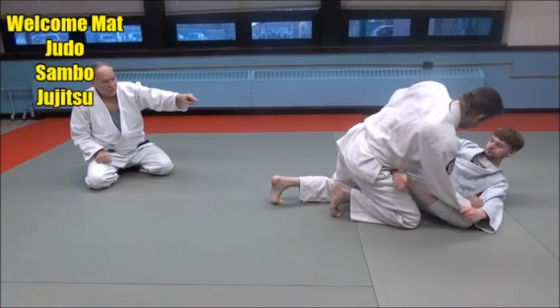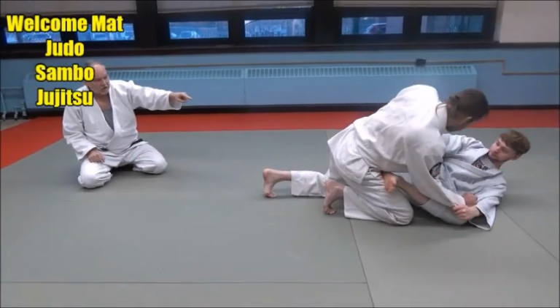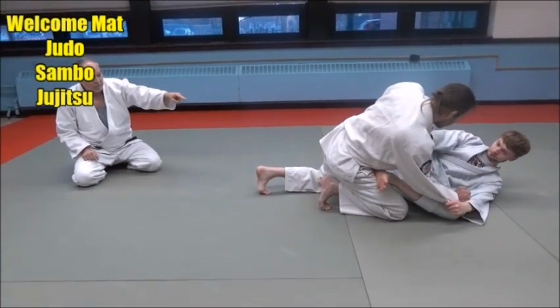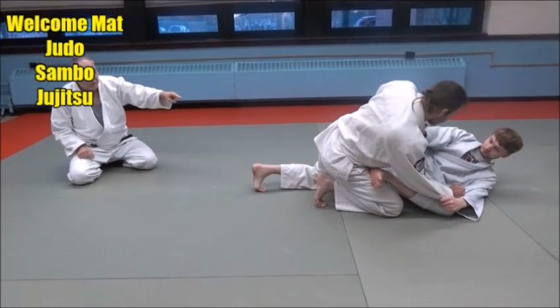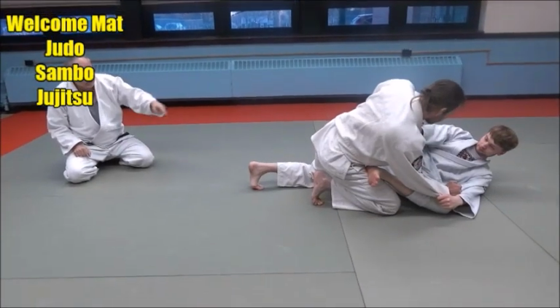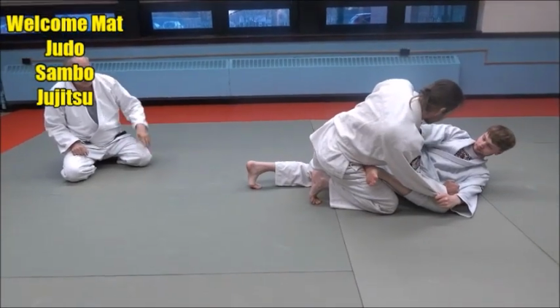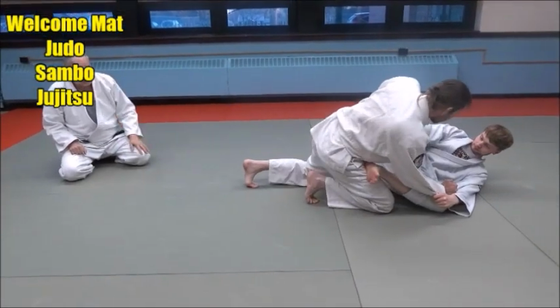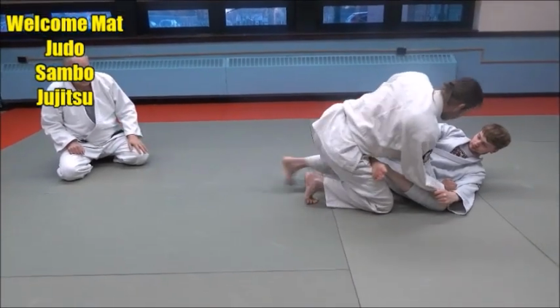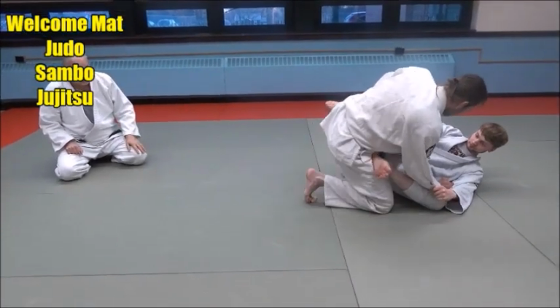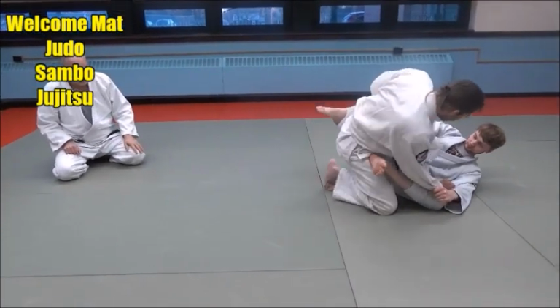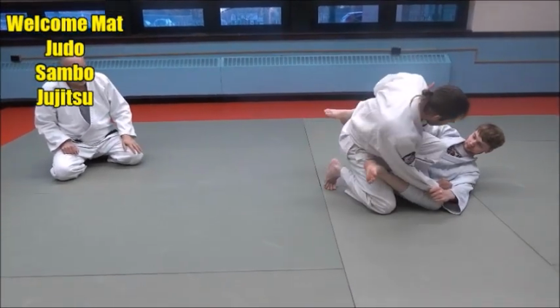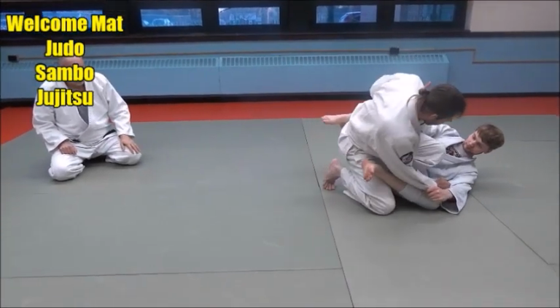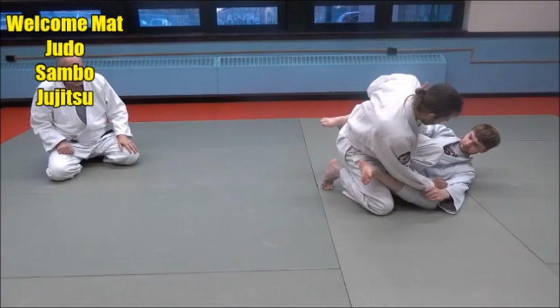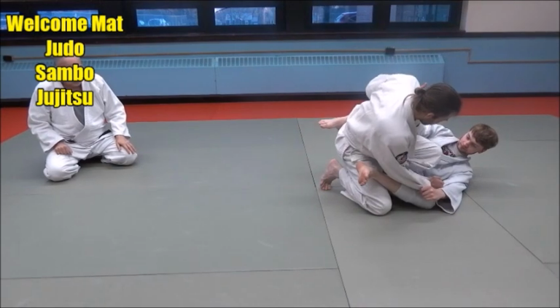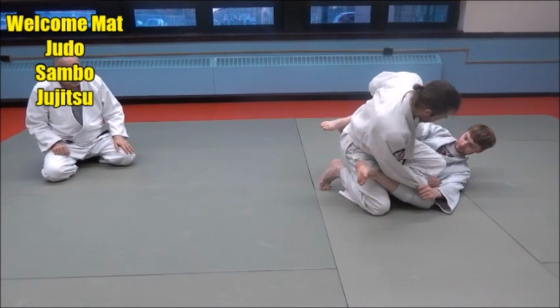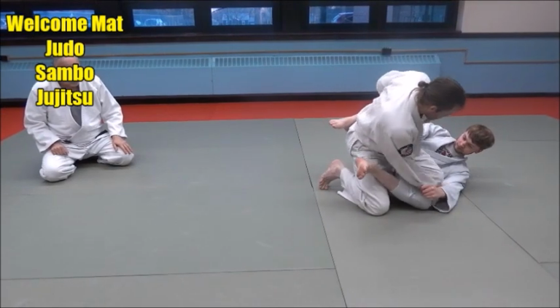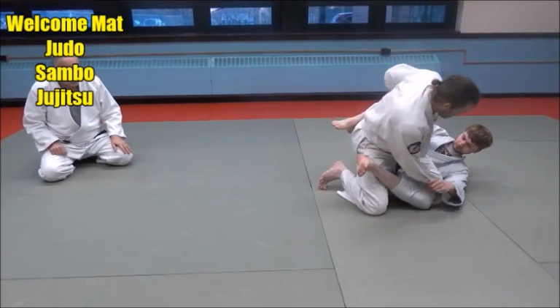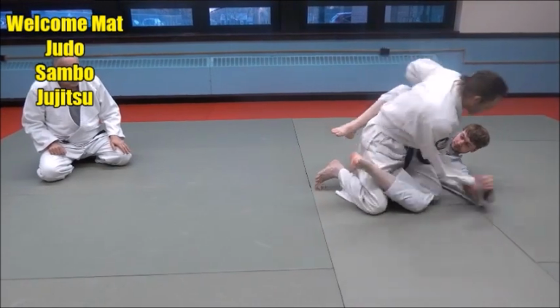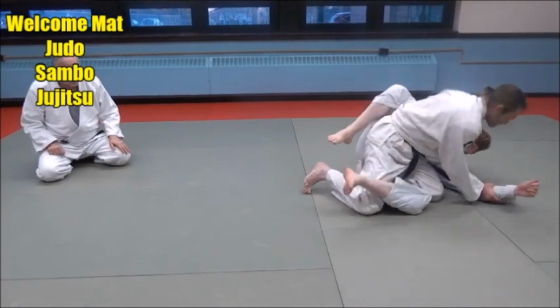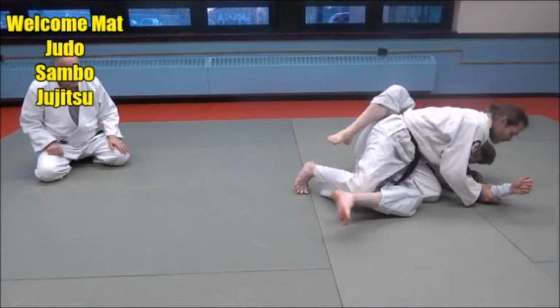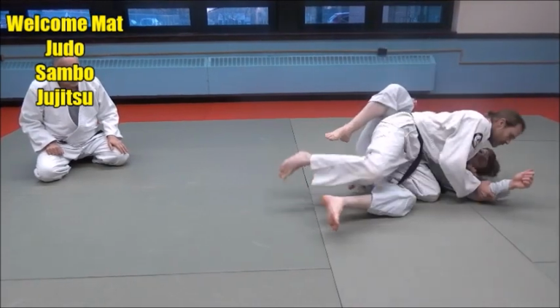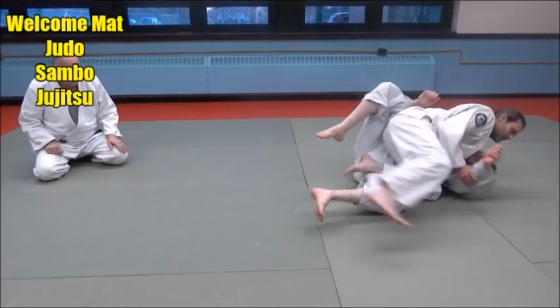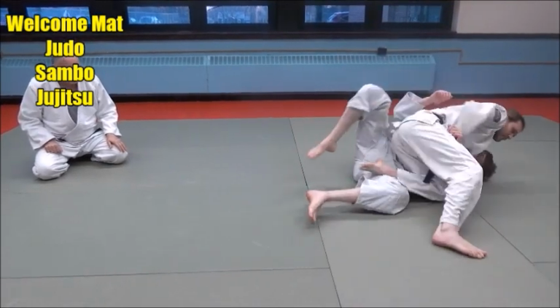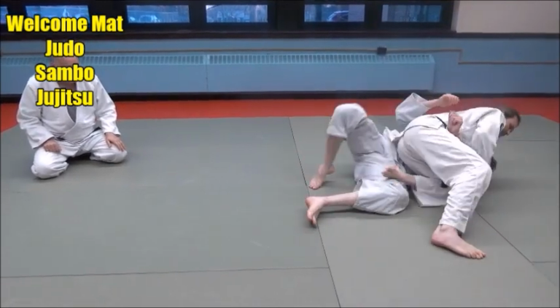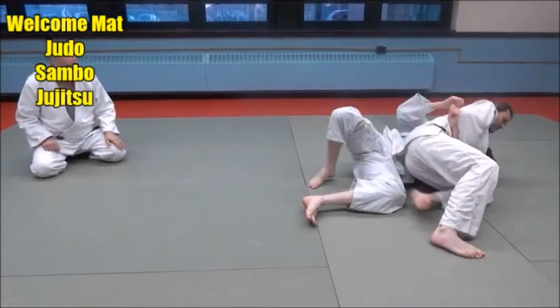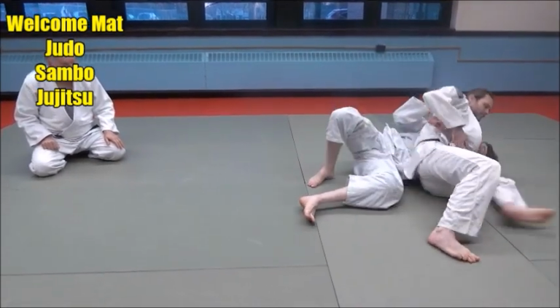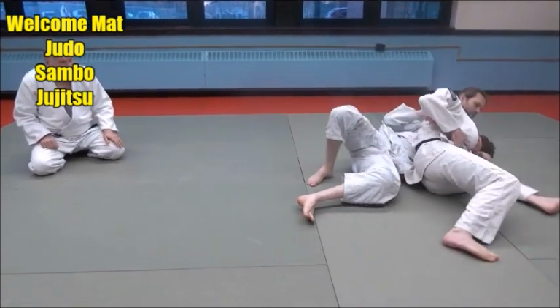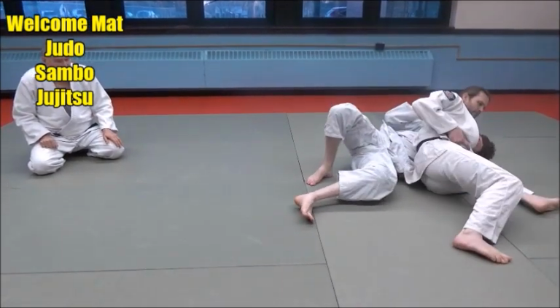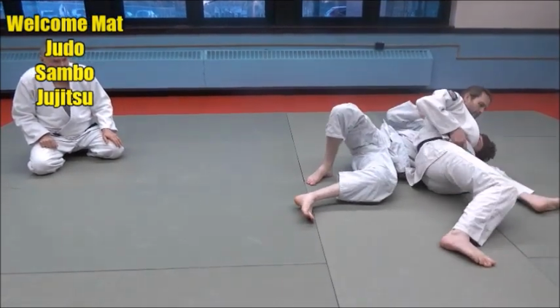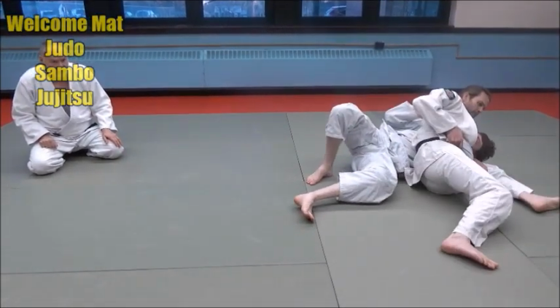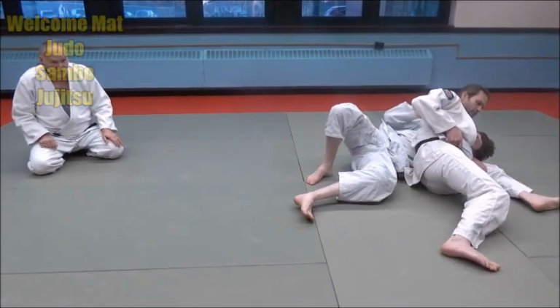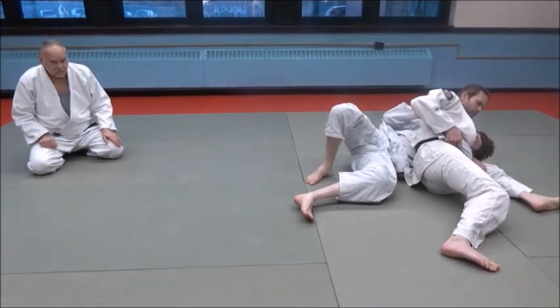Watch out — he pushes that knee down, comes across, right over, and he pins it.